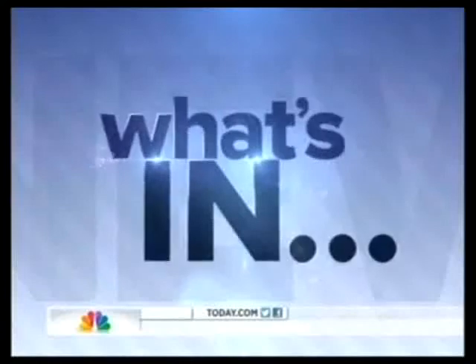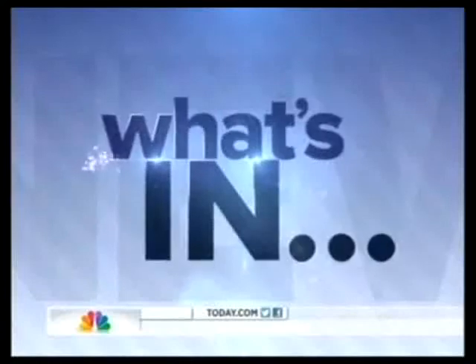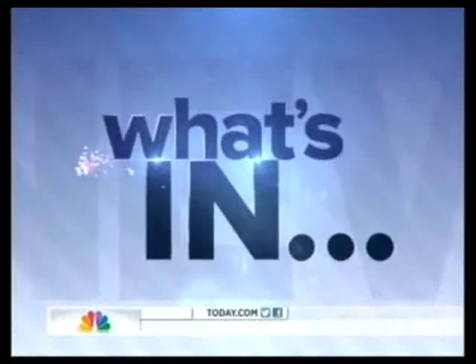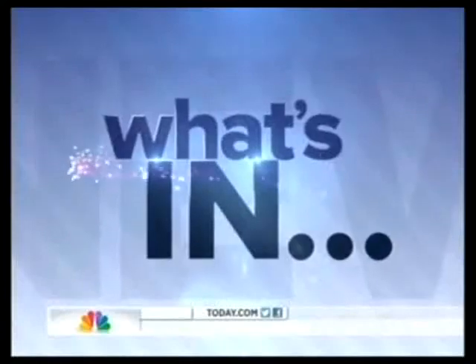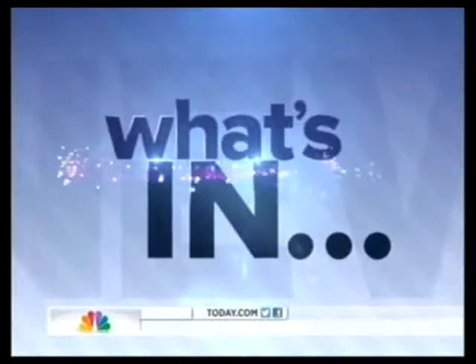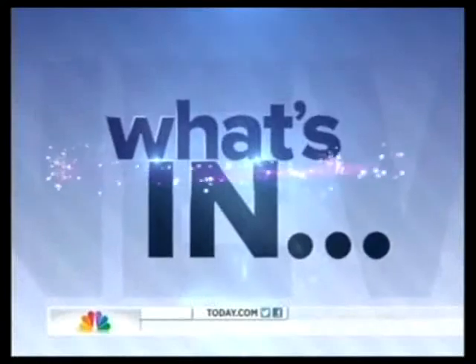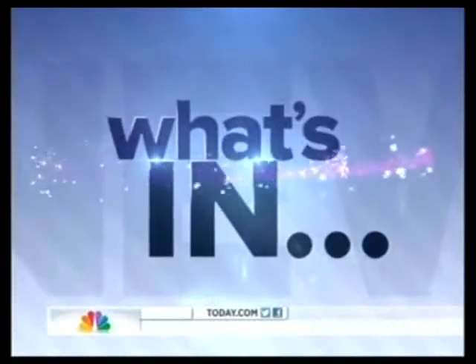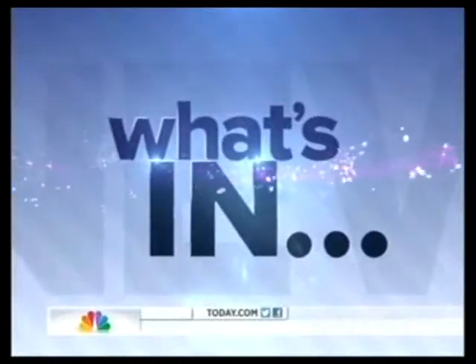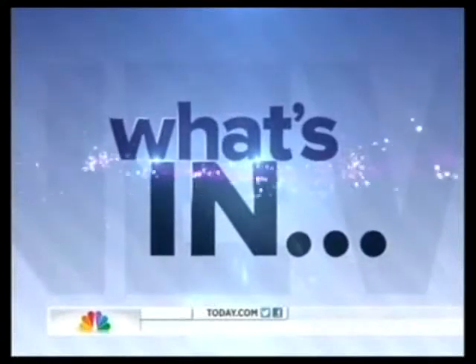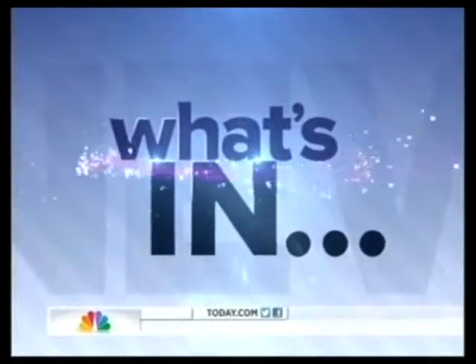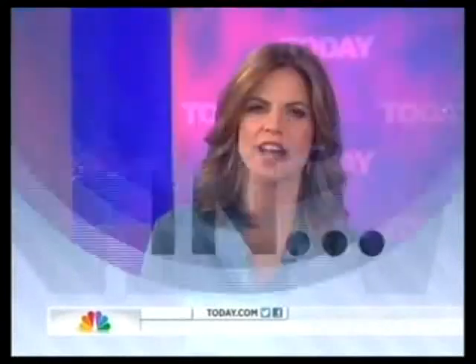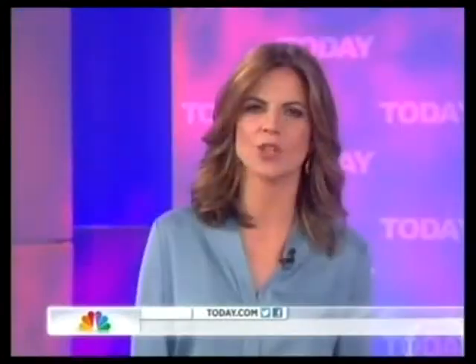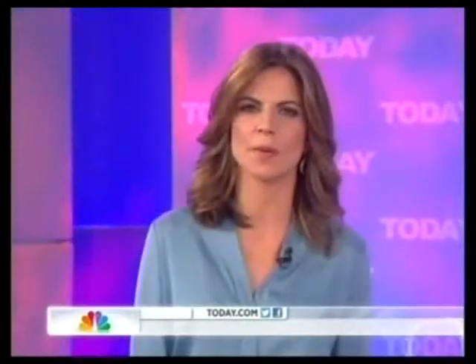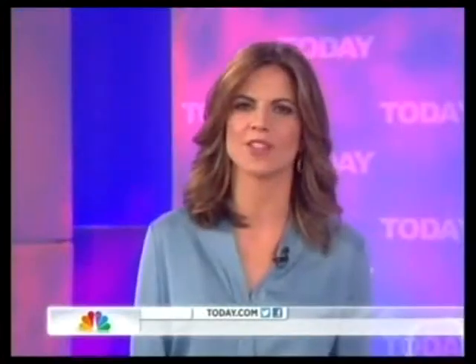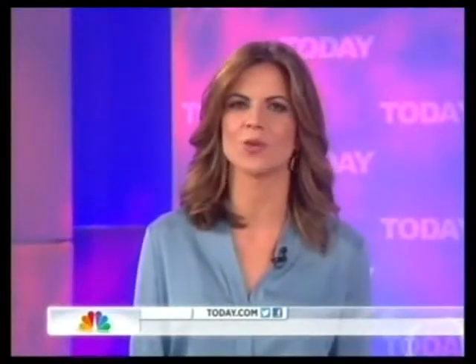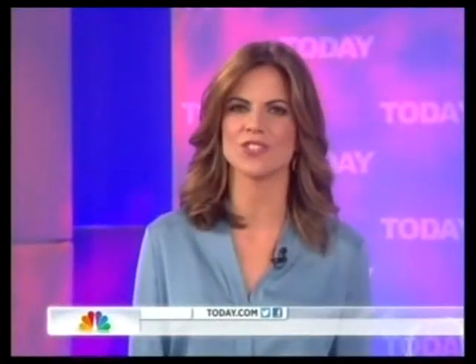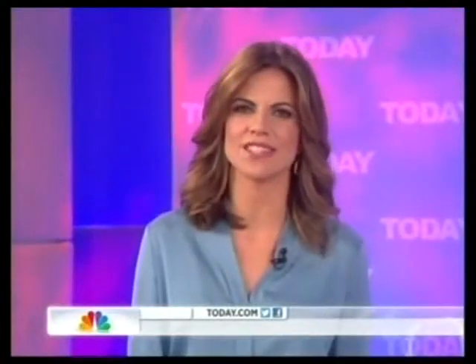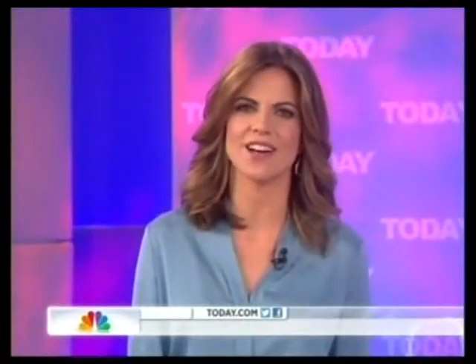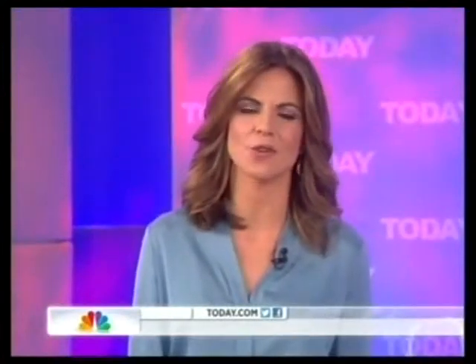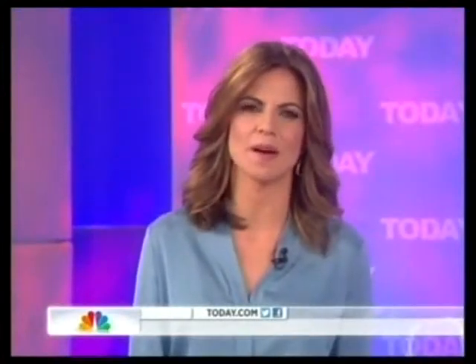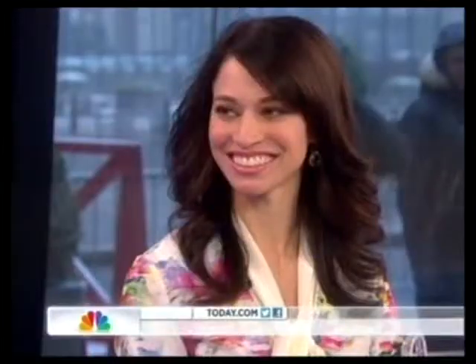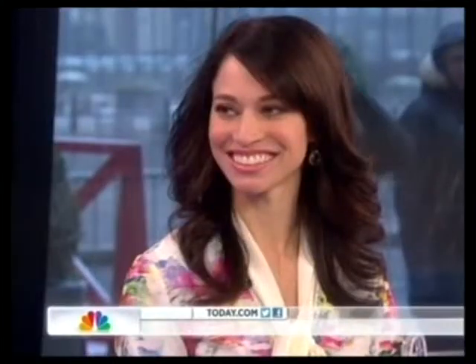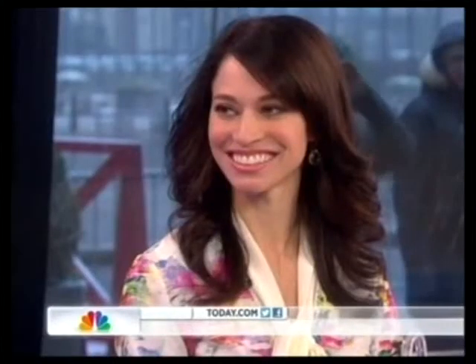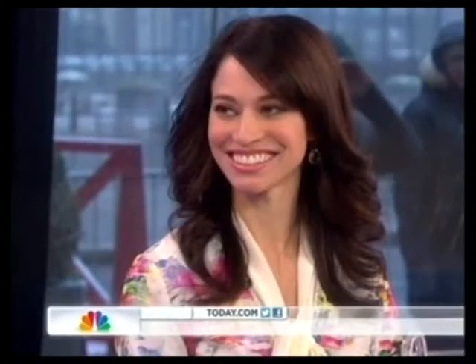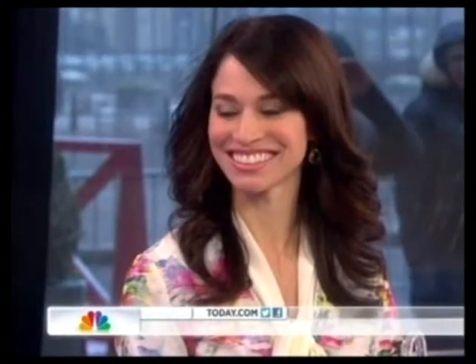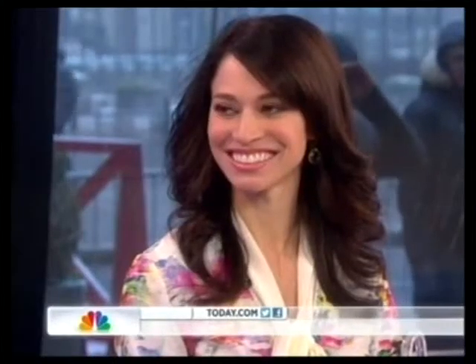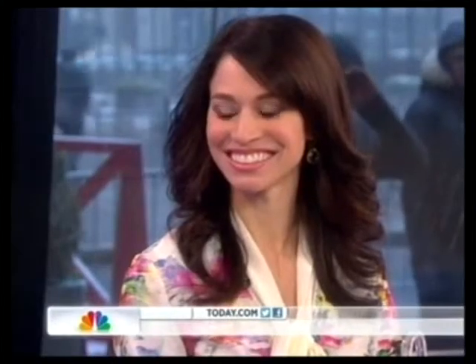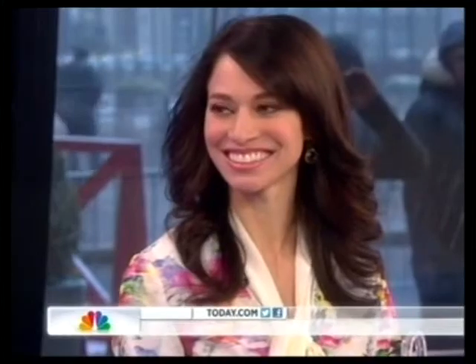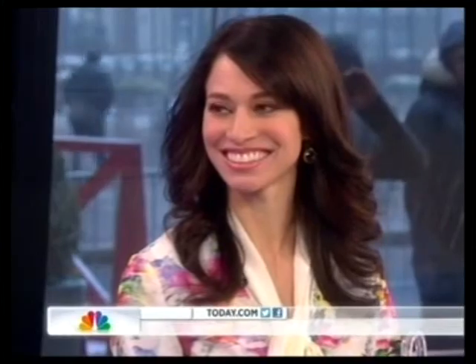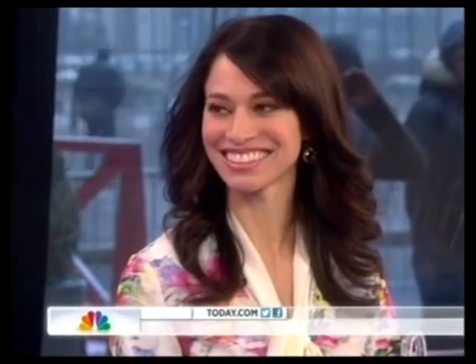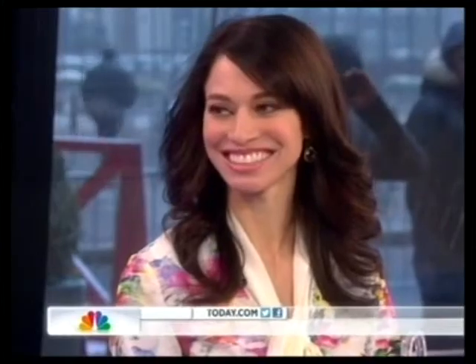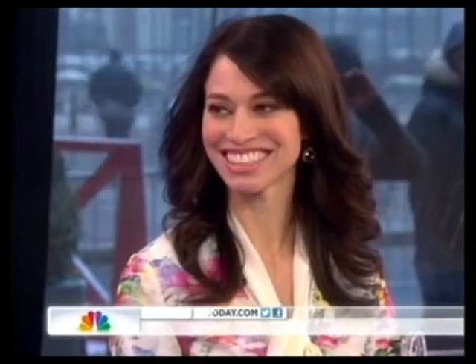So what's in and trending when it comes to fashion? Rebecca George is a style correspondent at DailyCandy.com. Good morning.